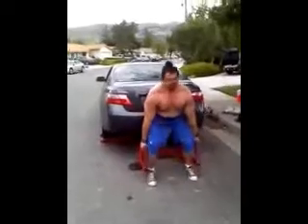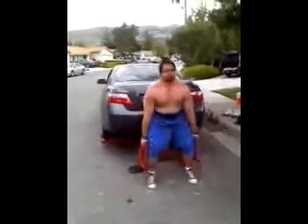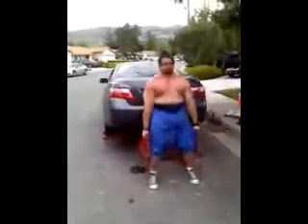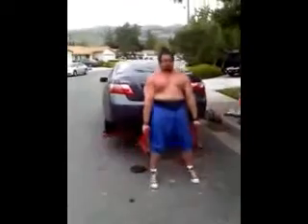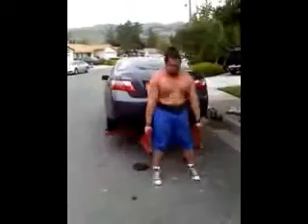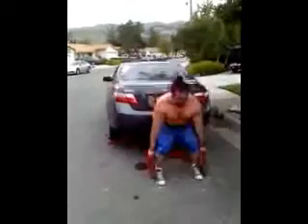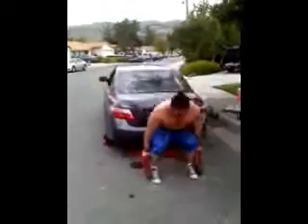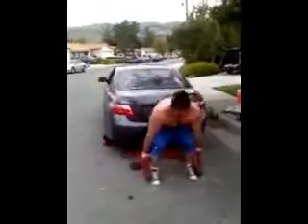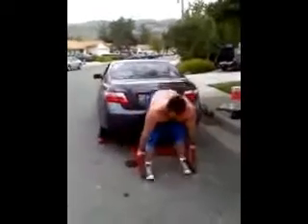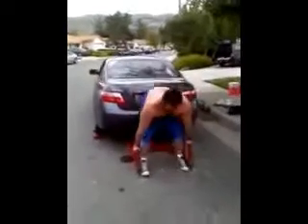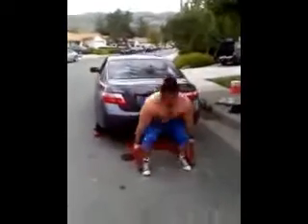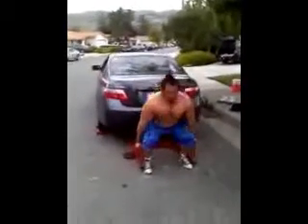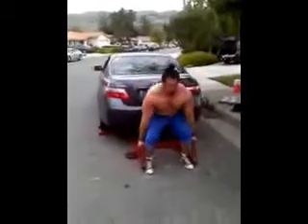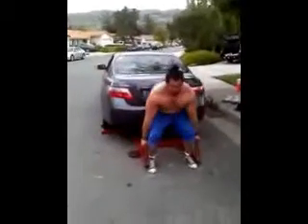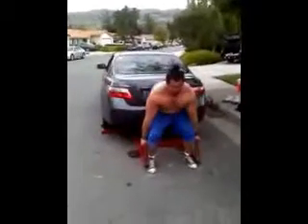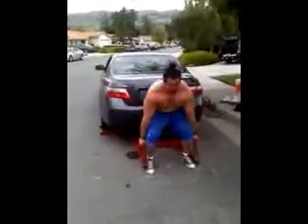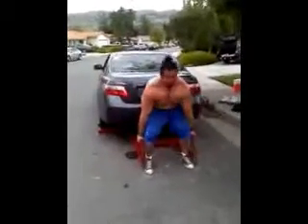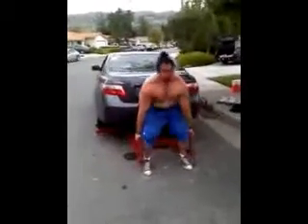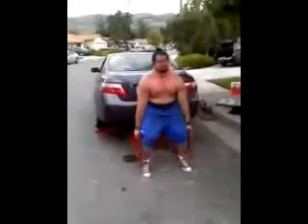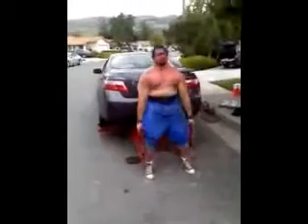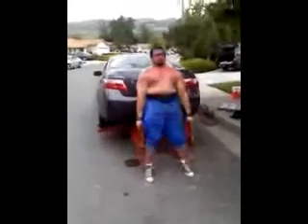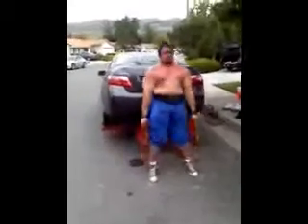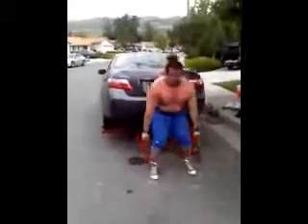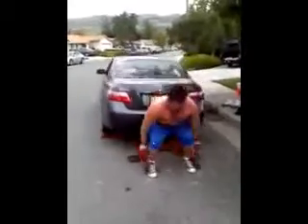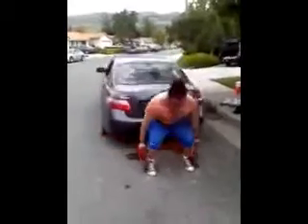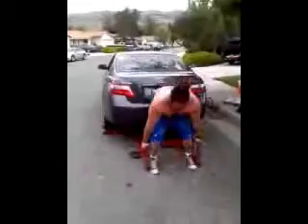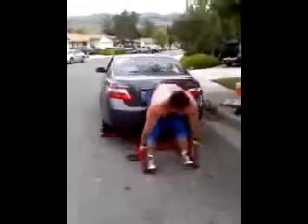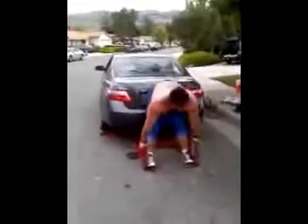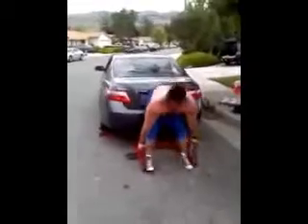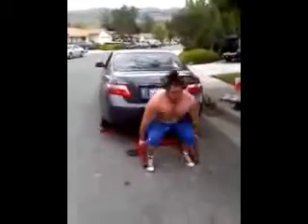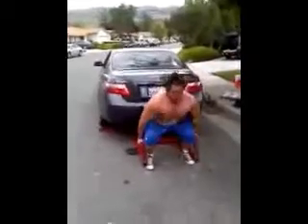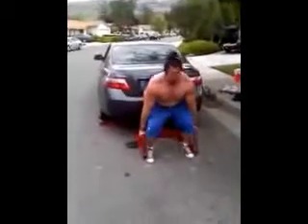Push, easy. Keep going, Rick, keep going. Keep going, Rick, get five, boy — you don't stop.